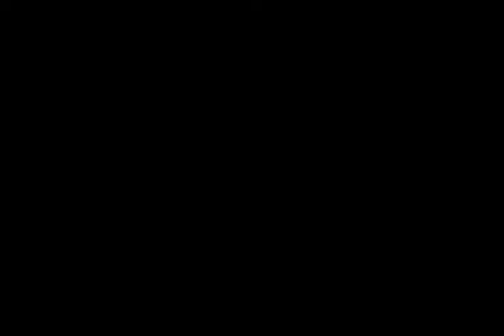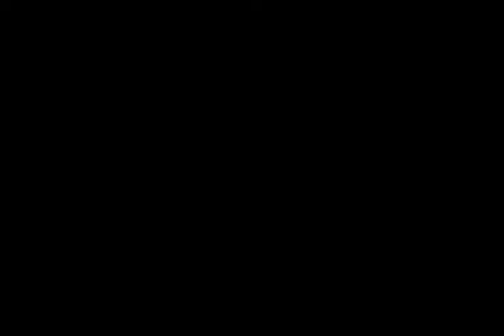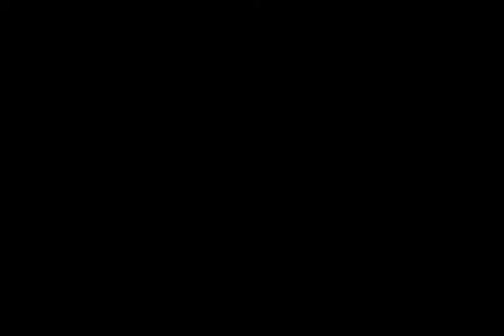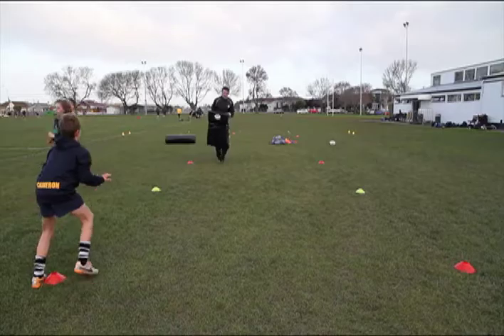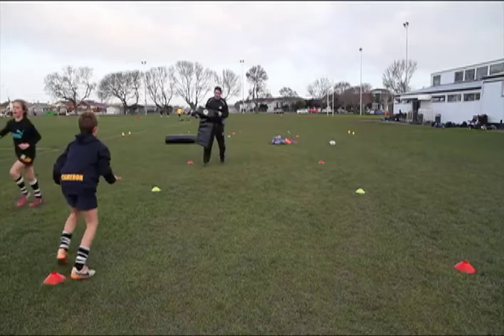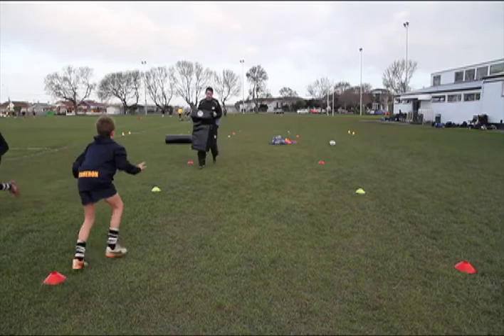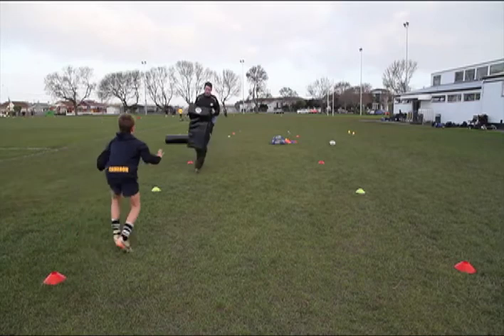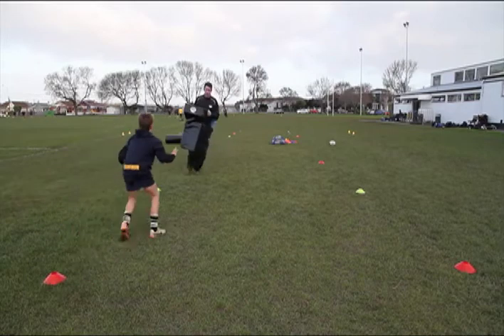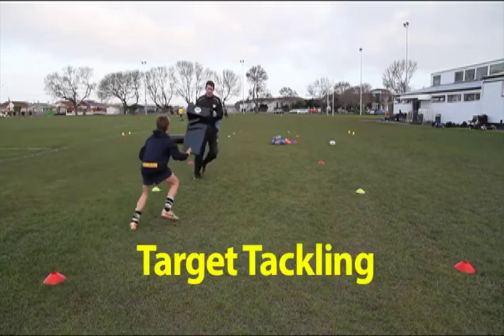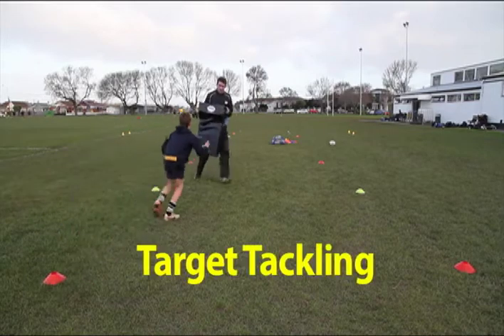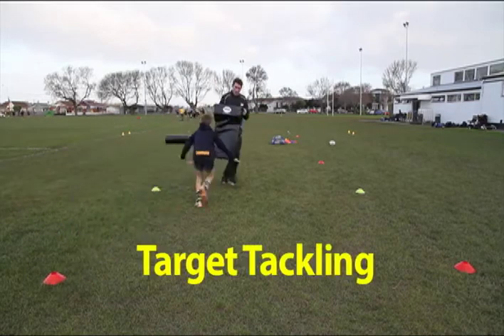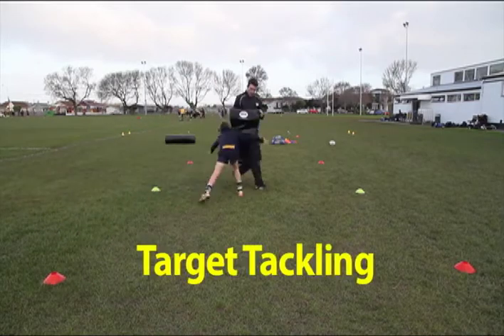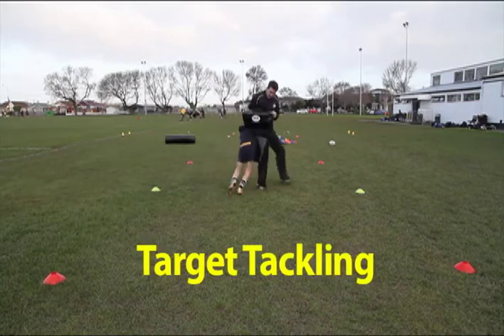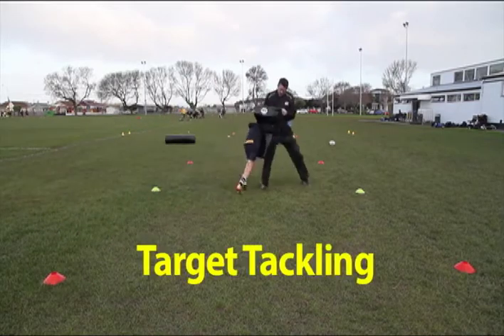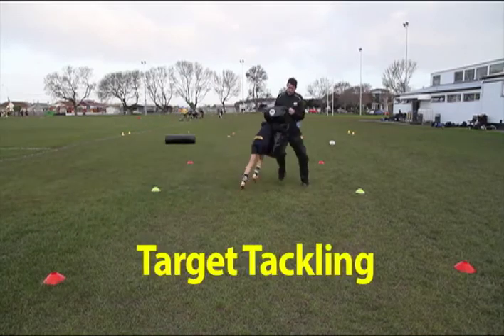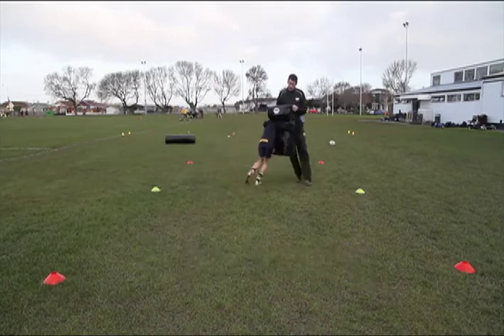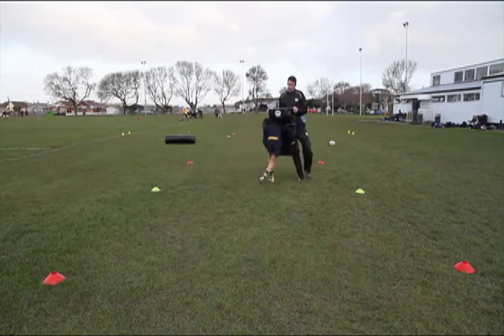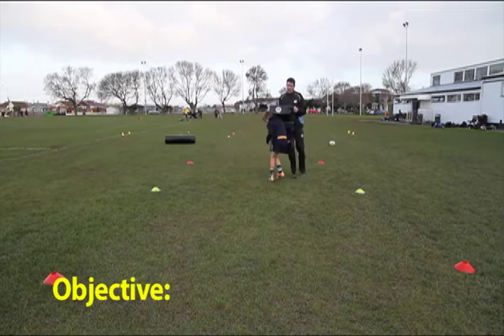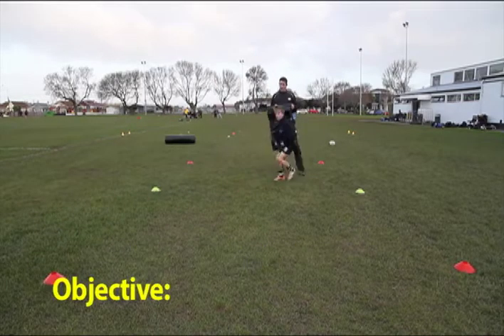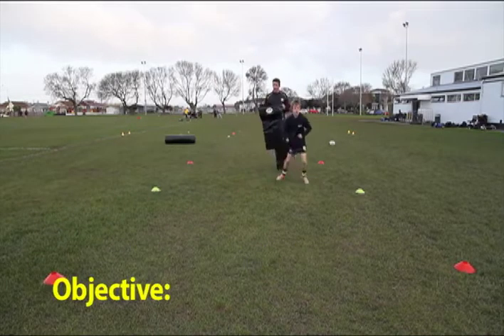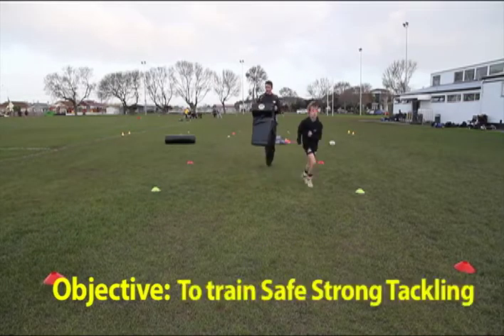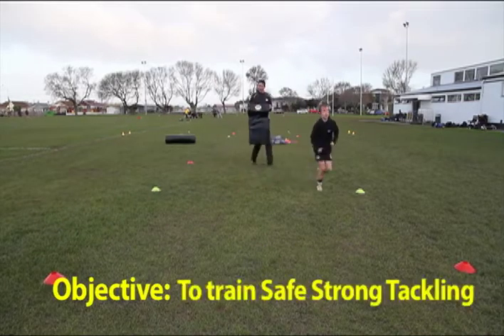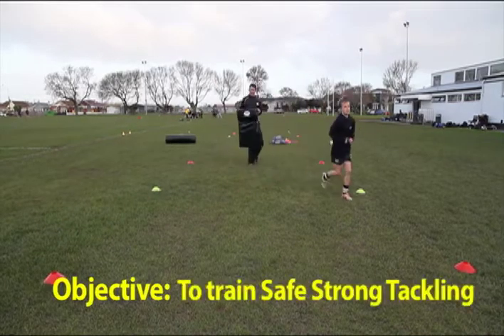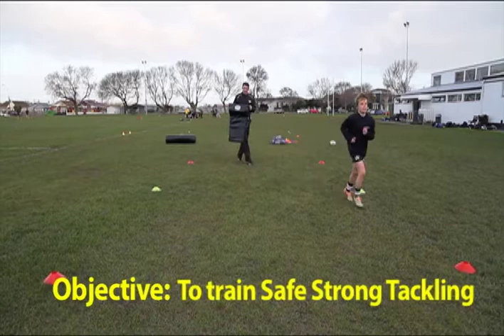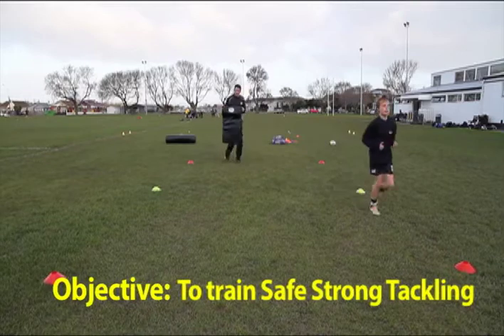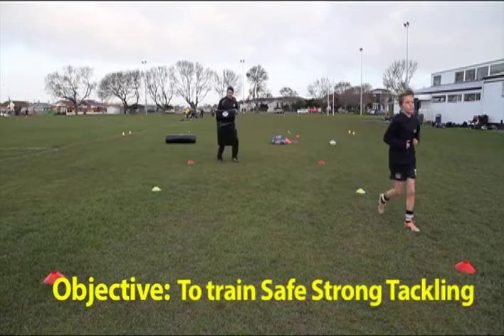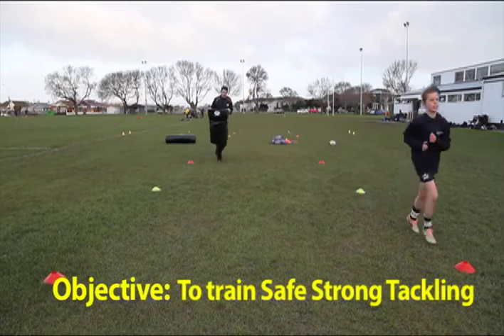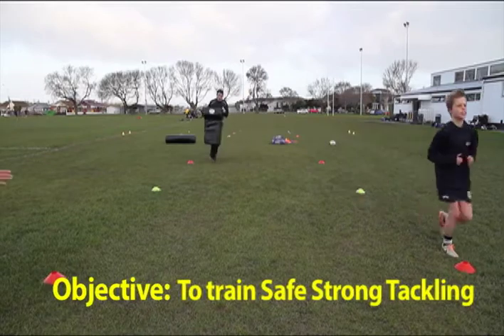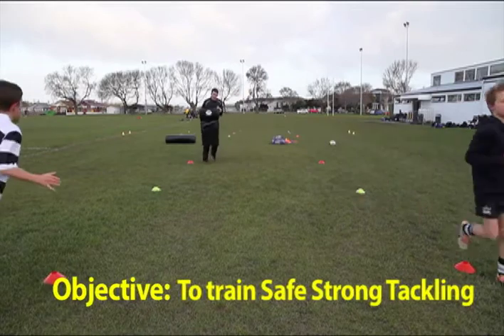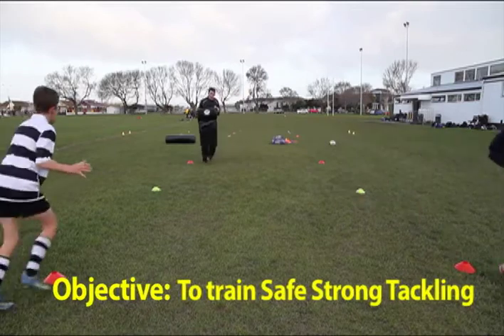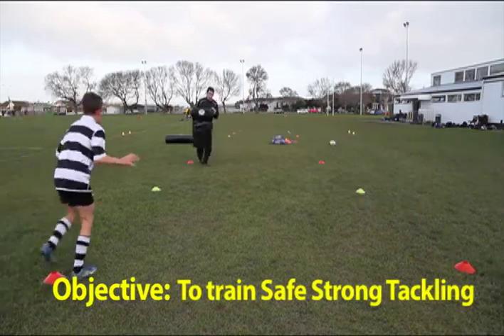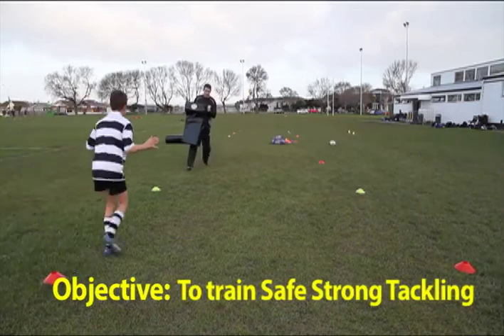This drill is target tackling. The objective is to train safe, strong tackling.